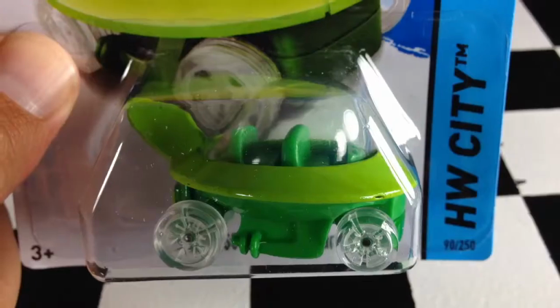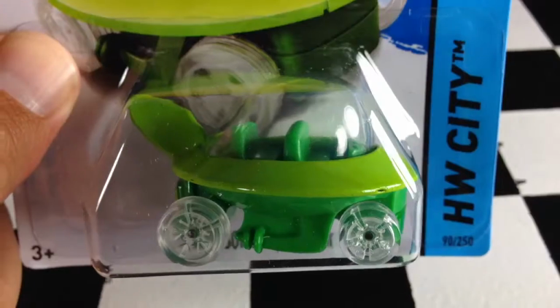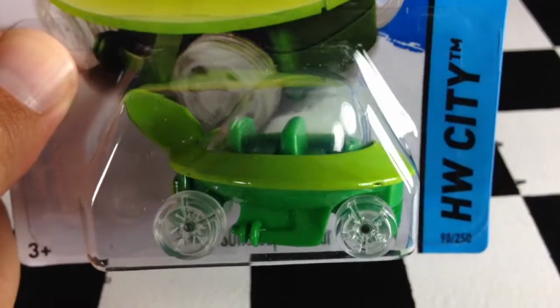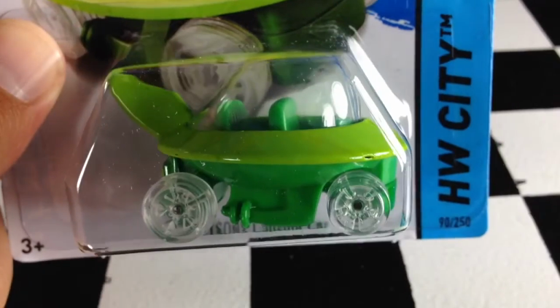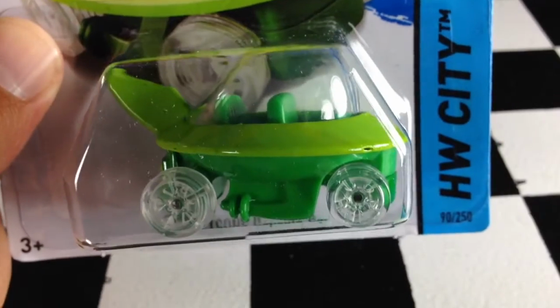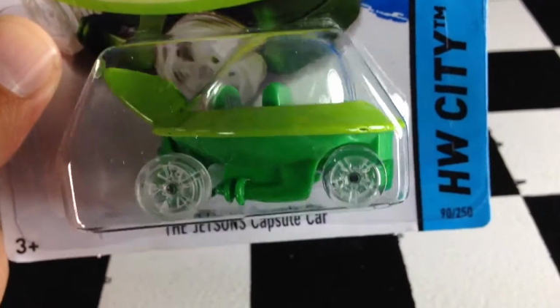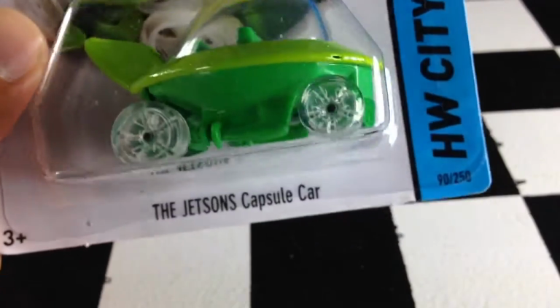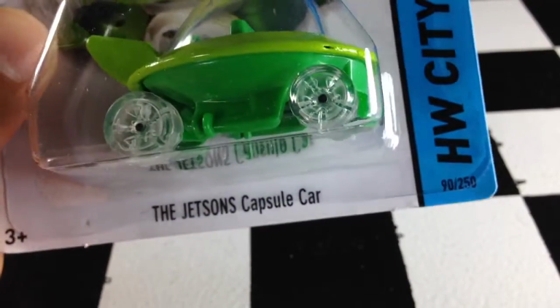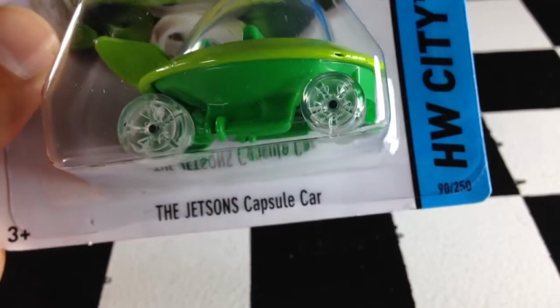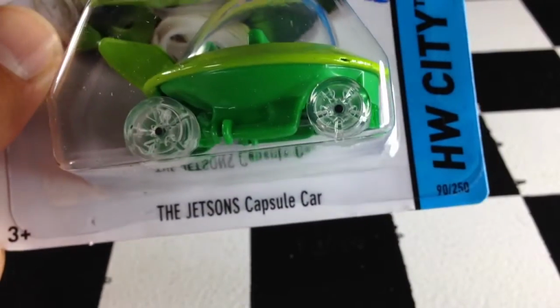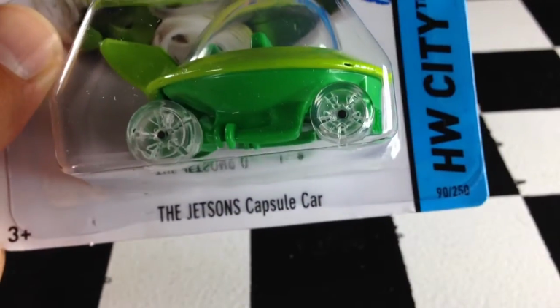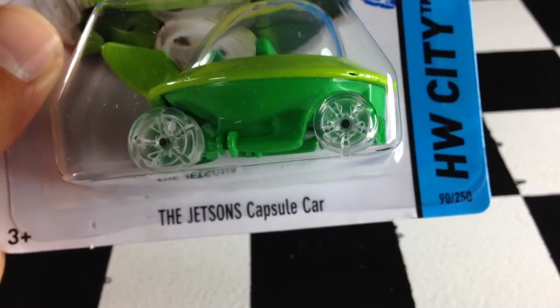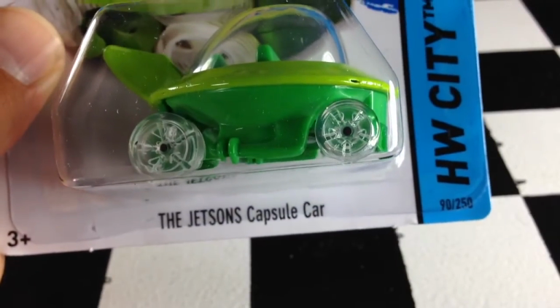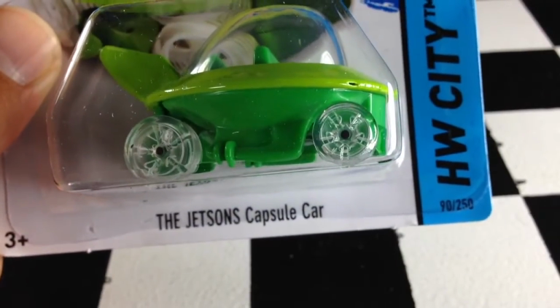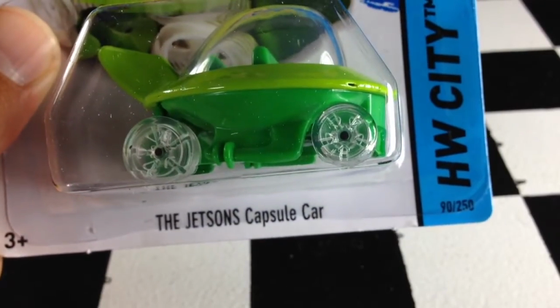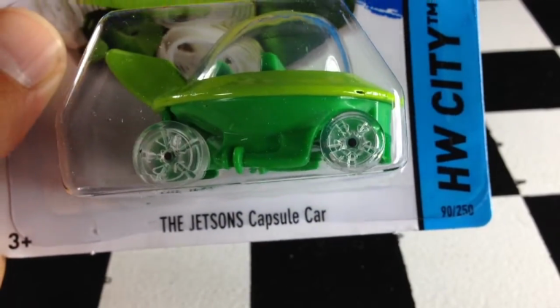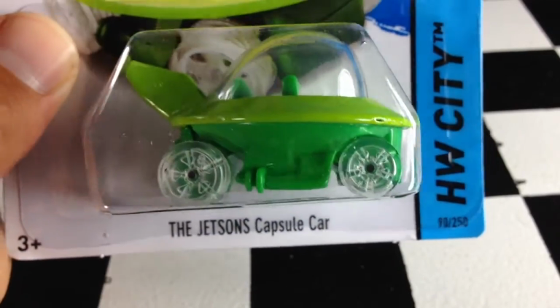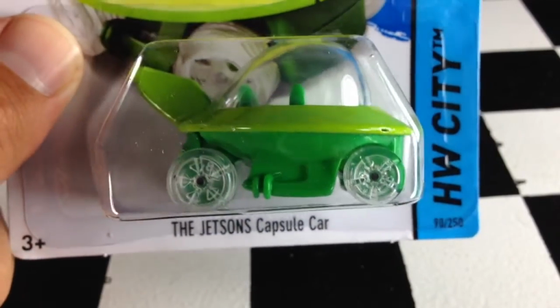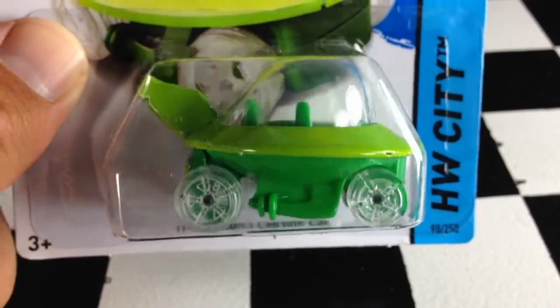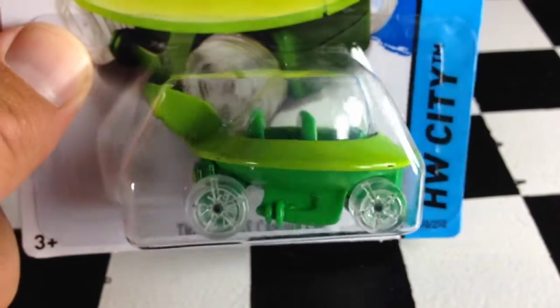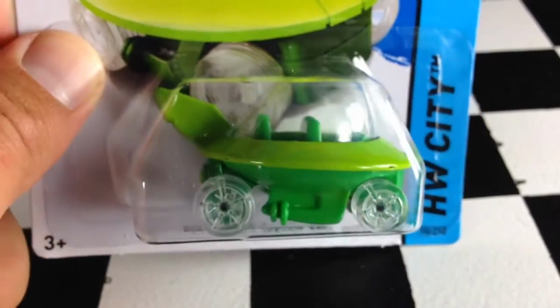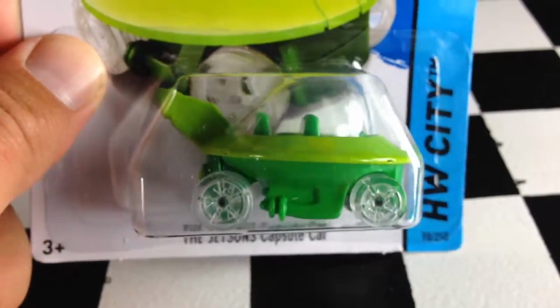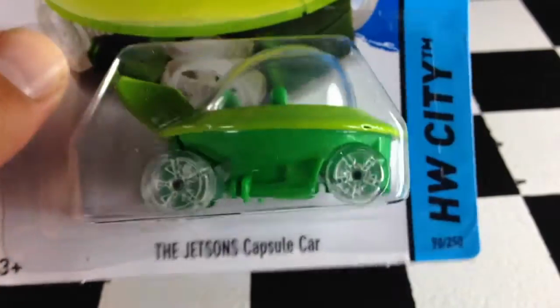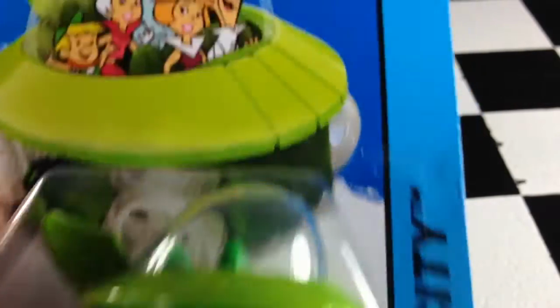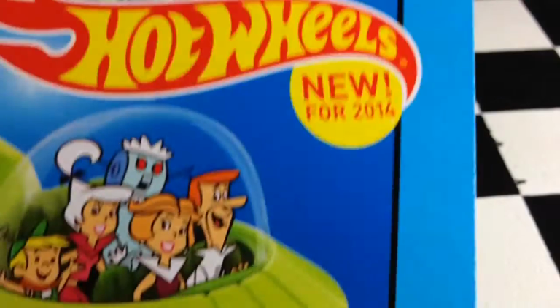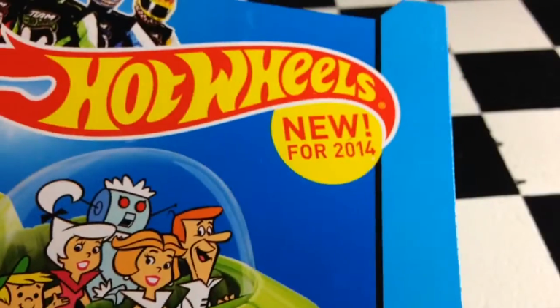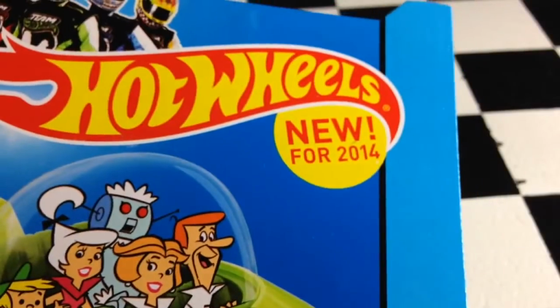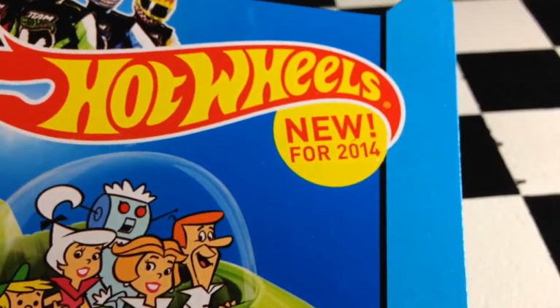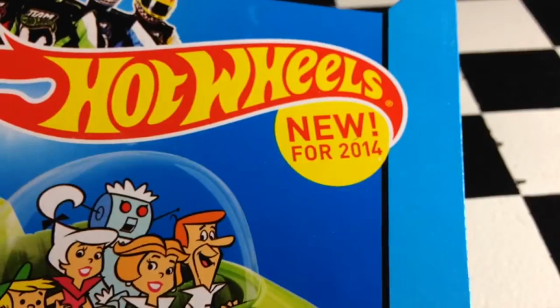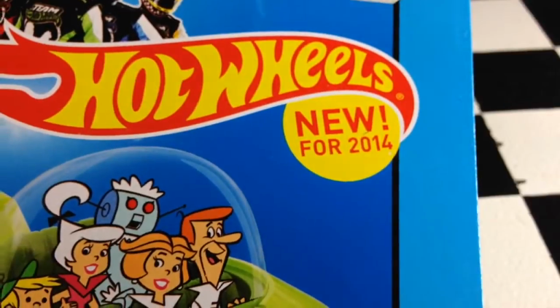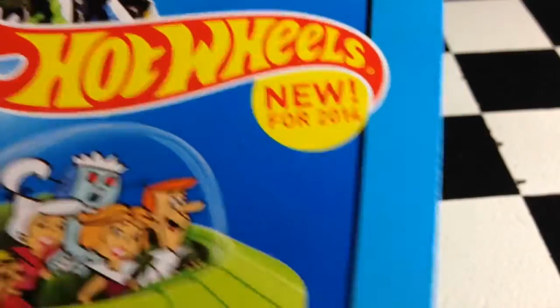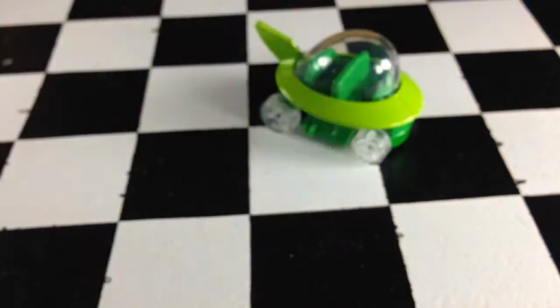Hey, how's it going? You're looking at the Jetsons capsule car. This is new for 2014.